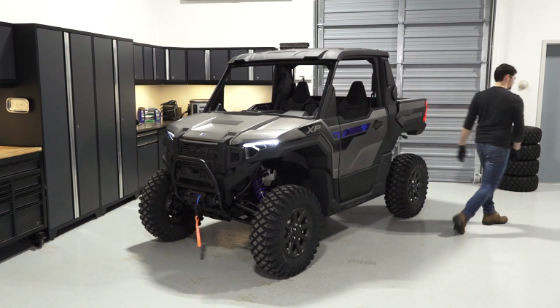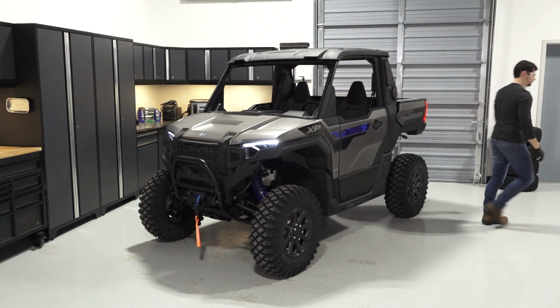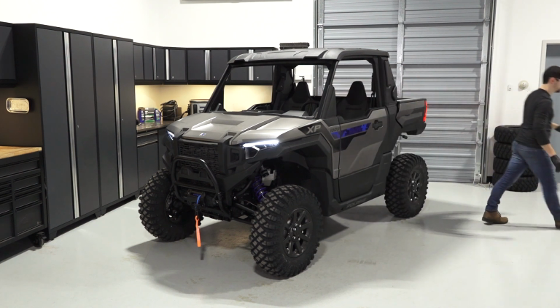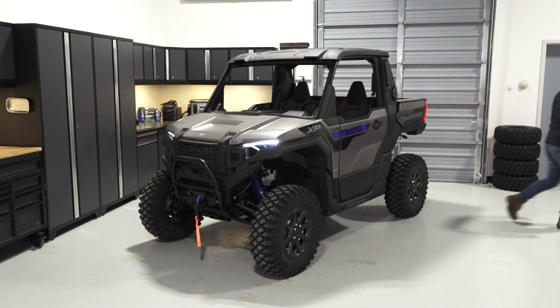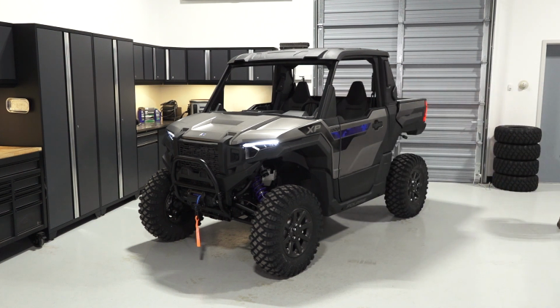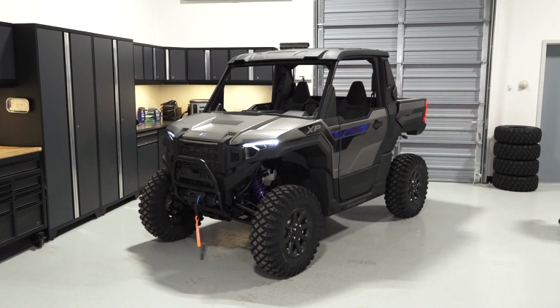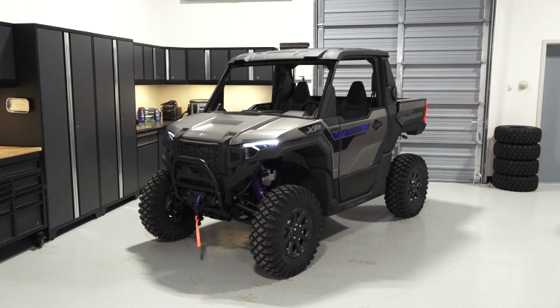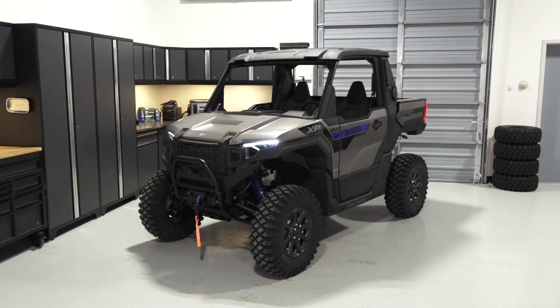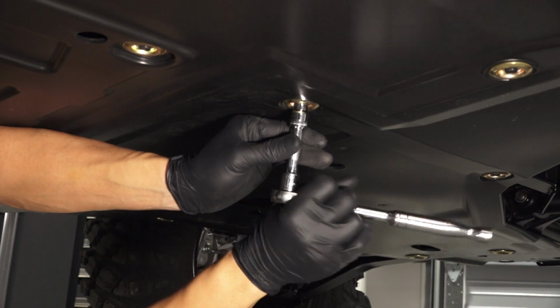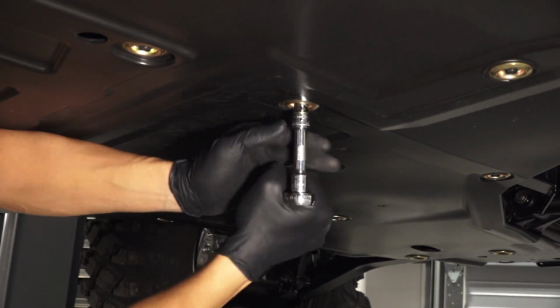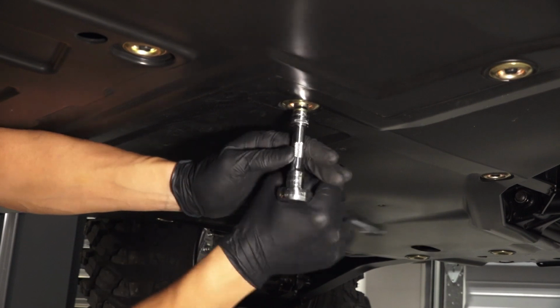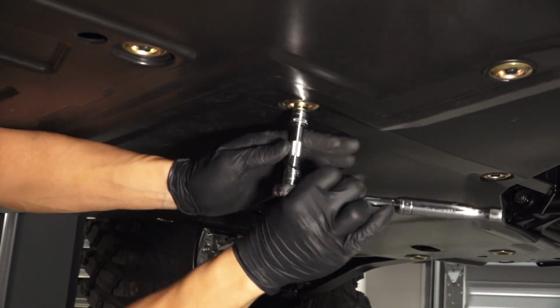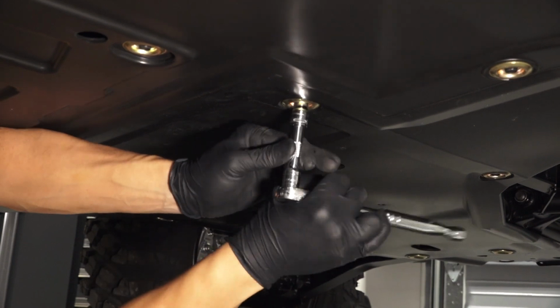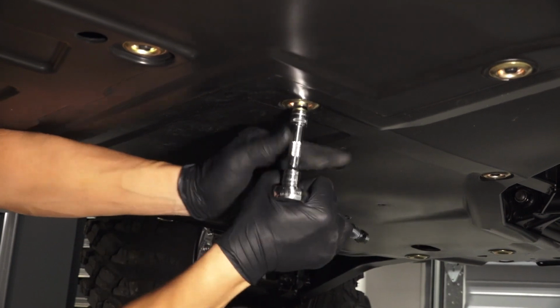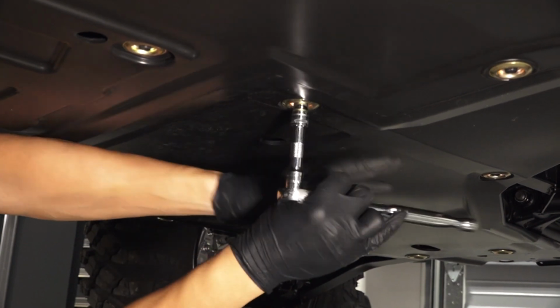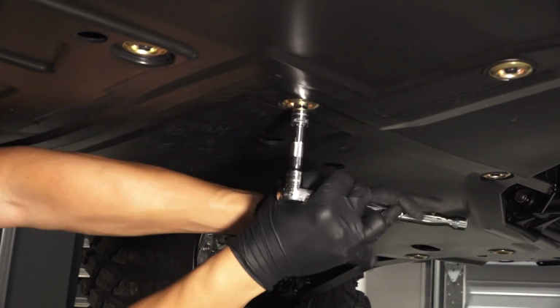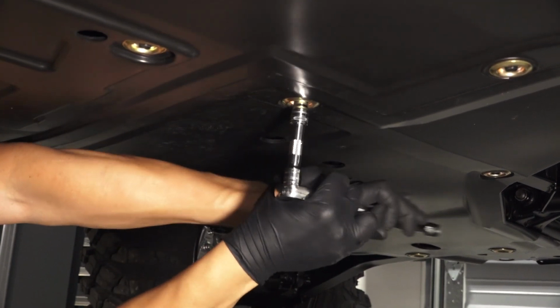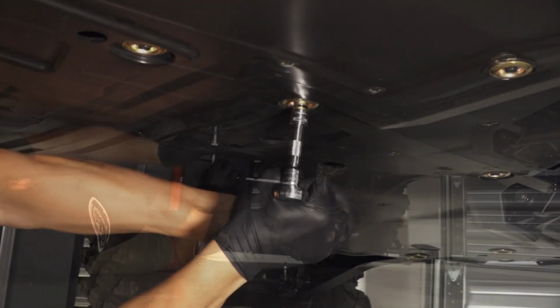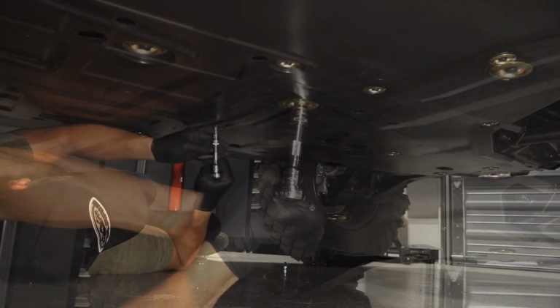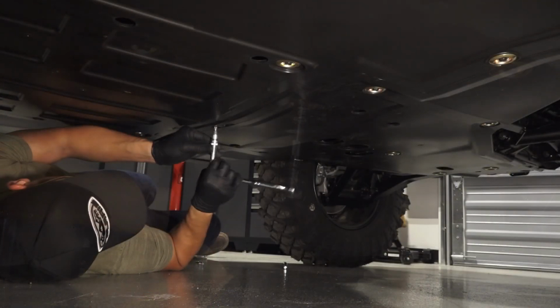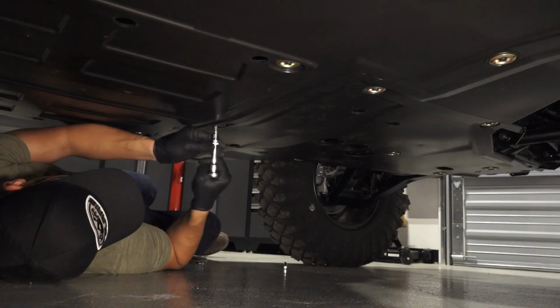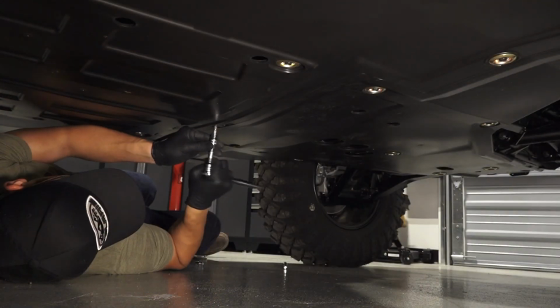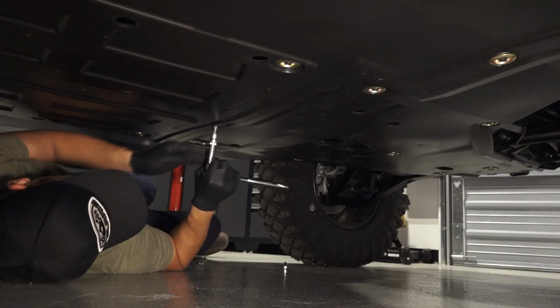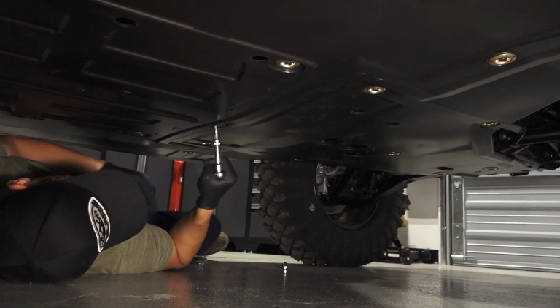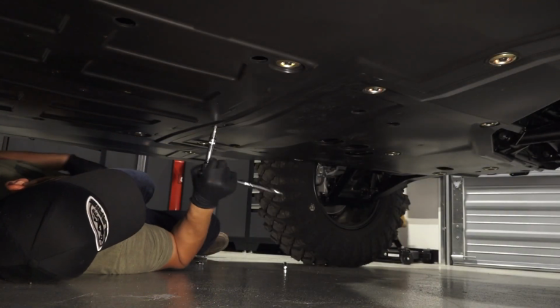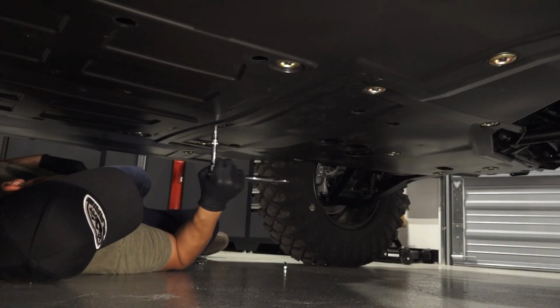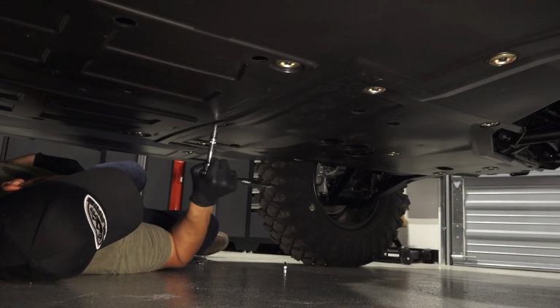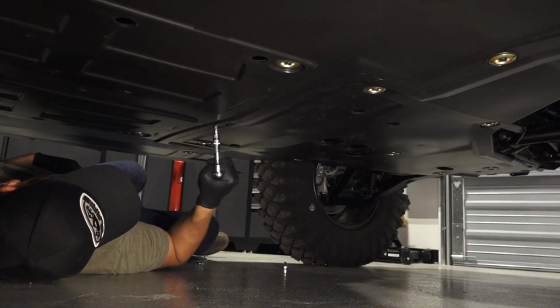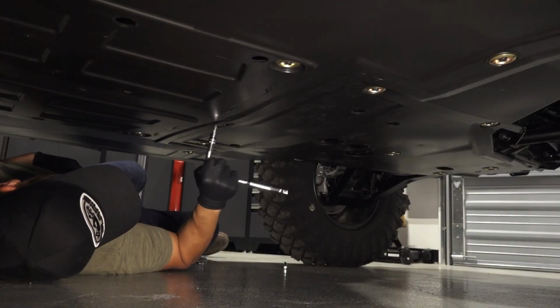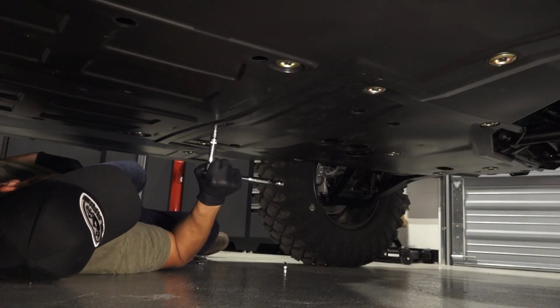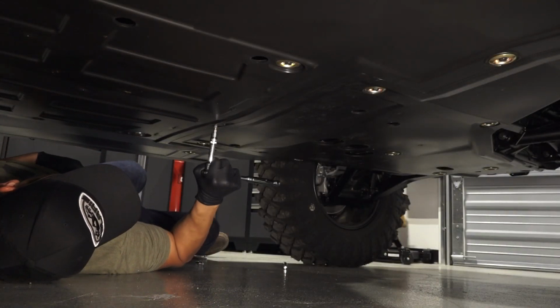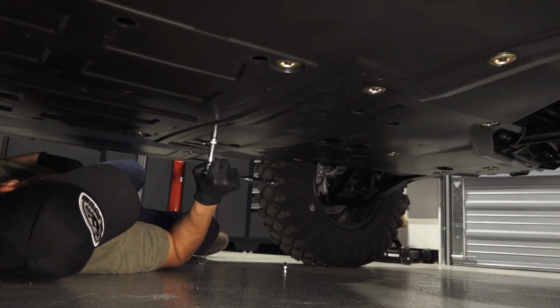Continue by cleaning the area around the oil drain plug. Then remove the drain plug and allow the oil to drain completely.